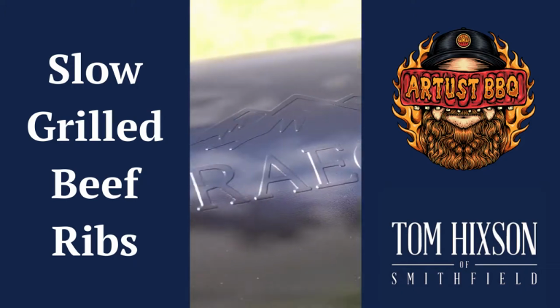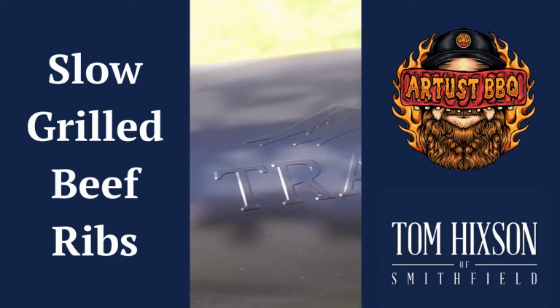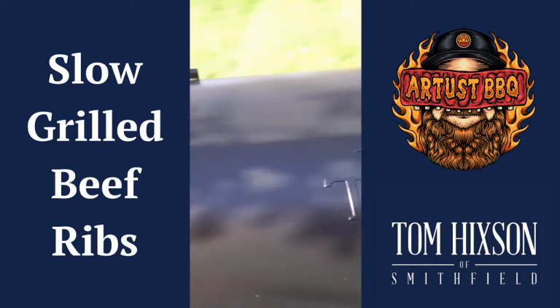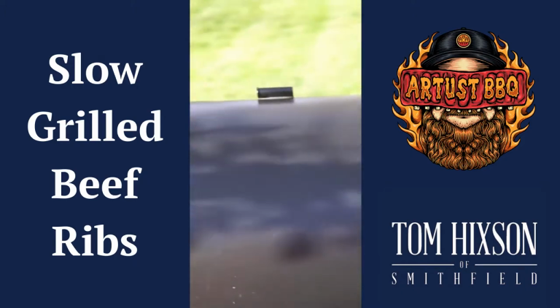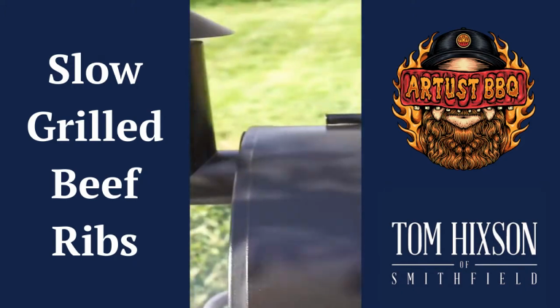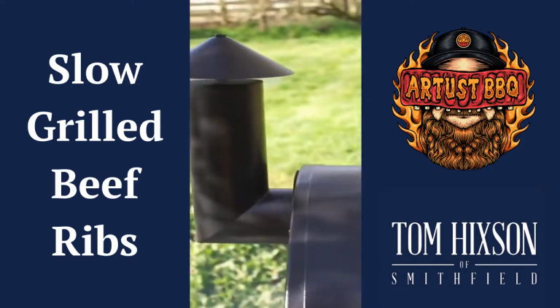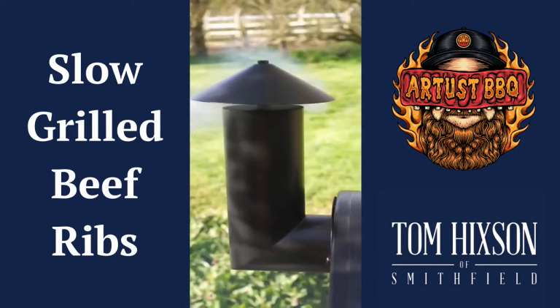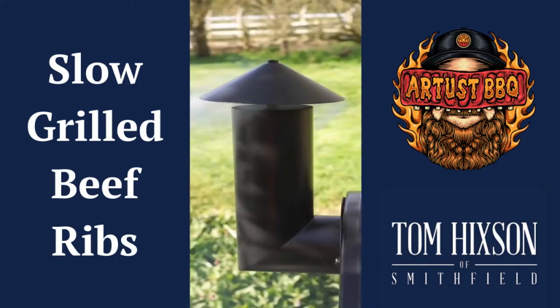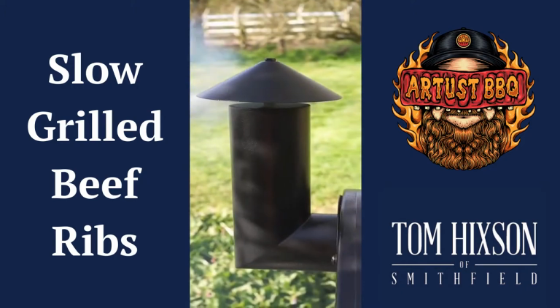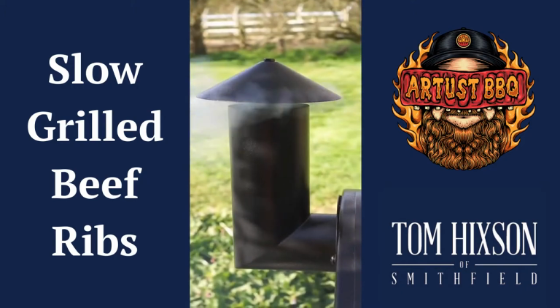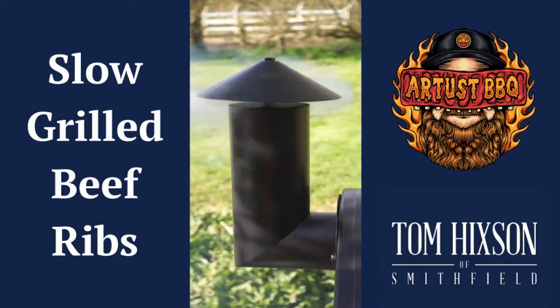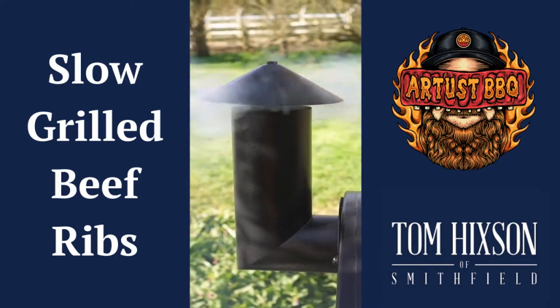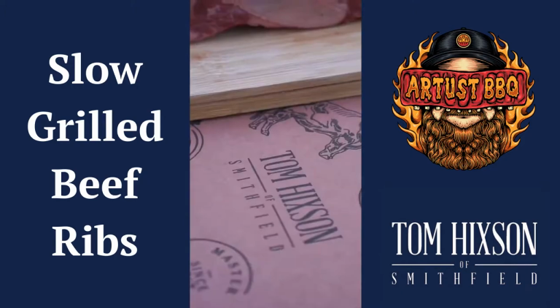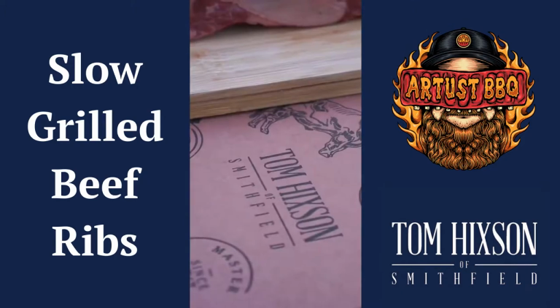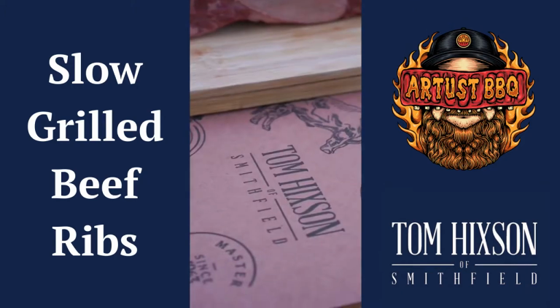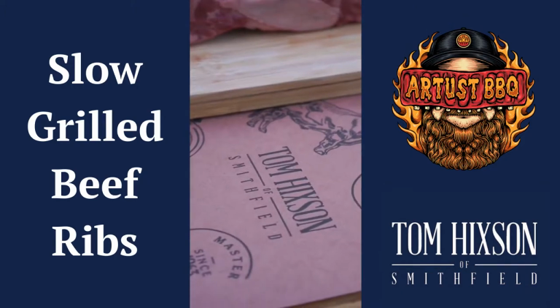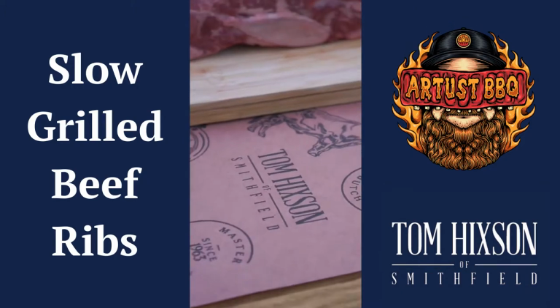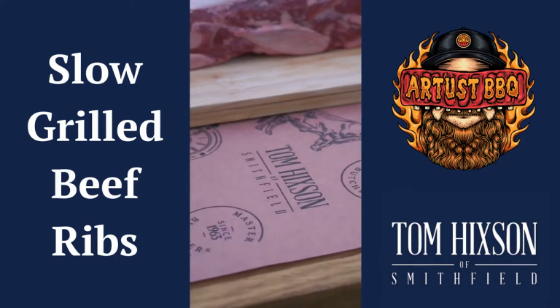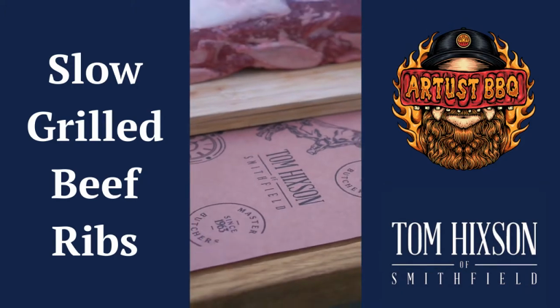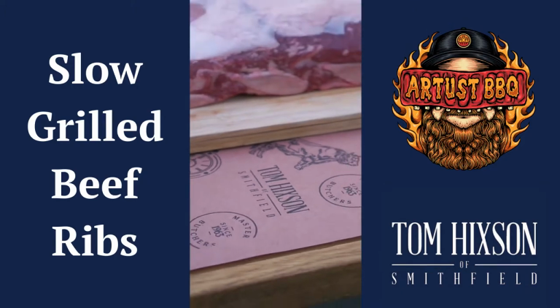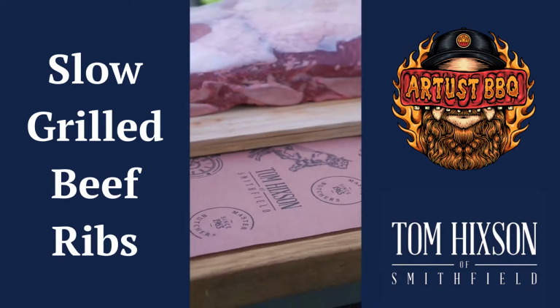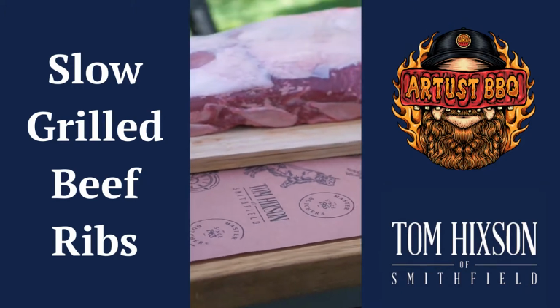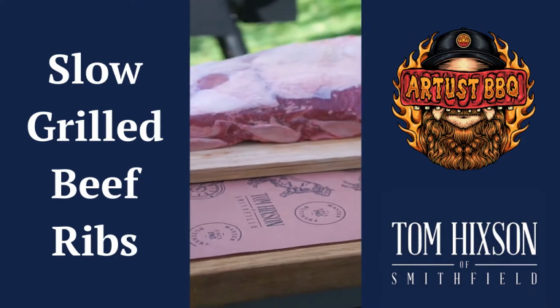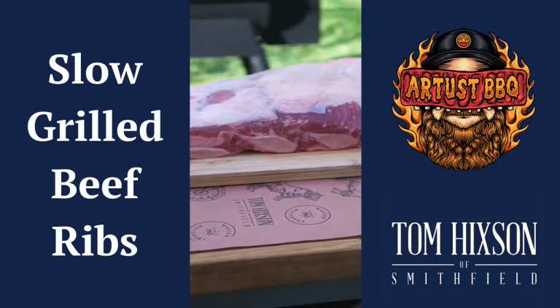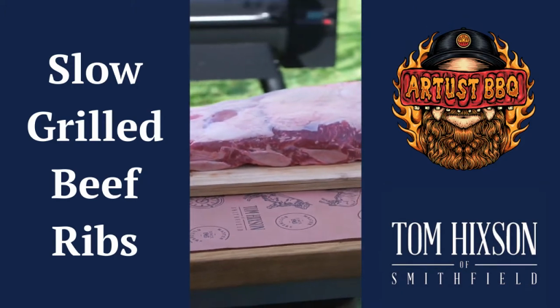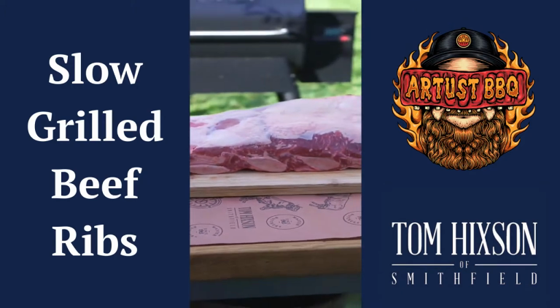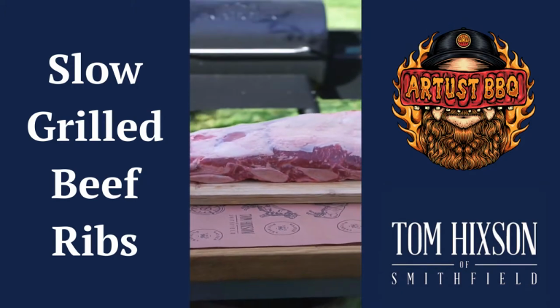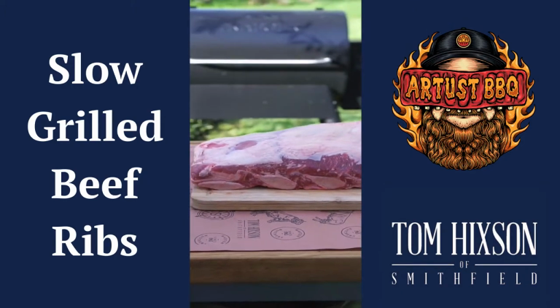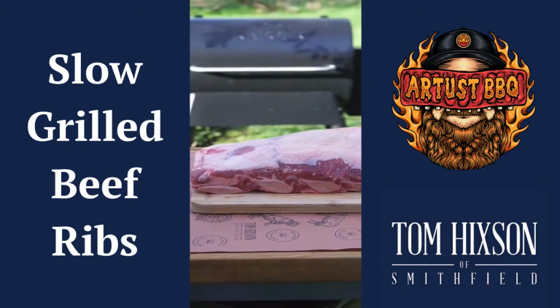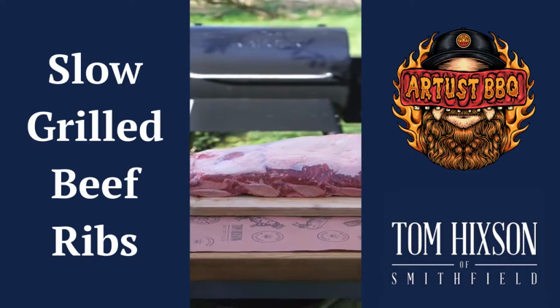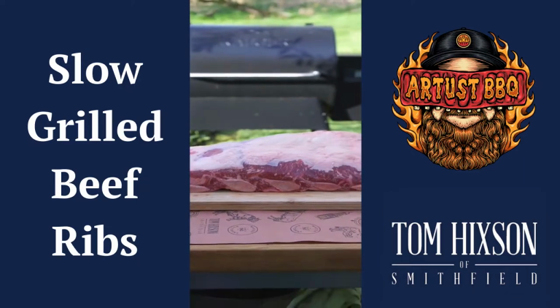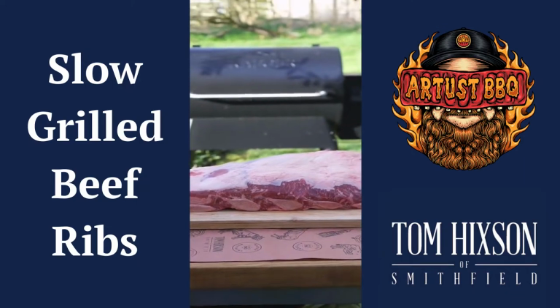Want to impress all your friends and become a backyard BBQ hero? Then check out this jumbo rack of beef ribs.